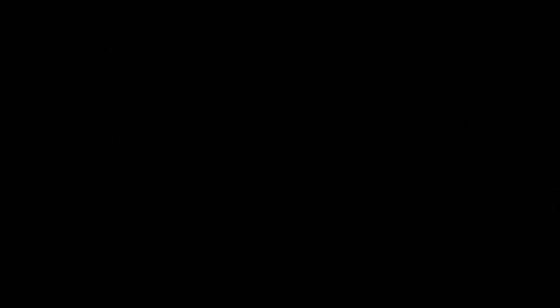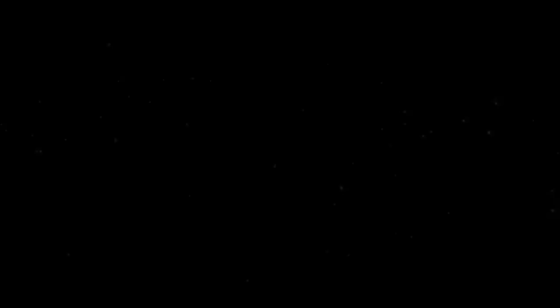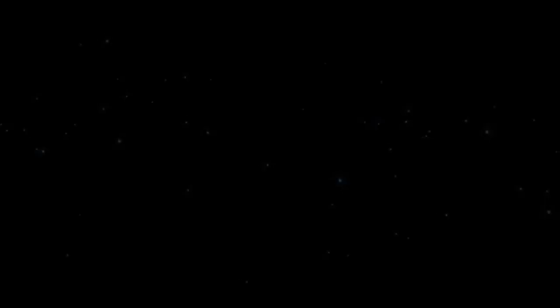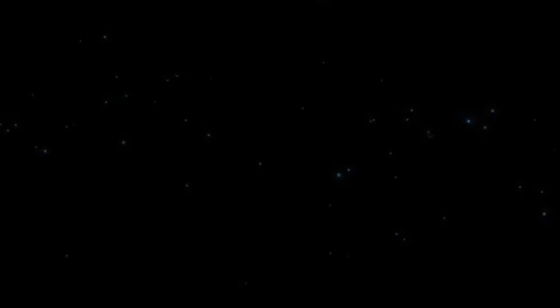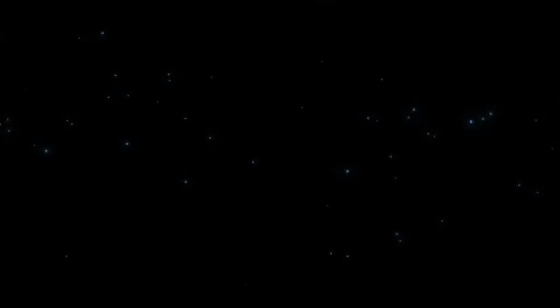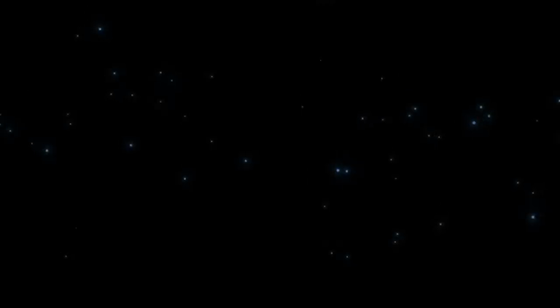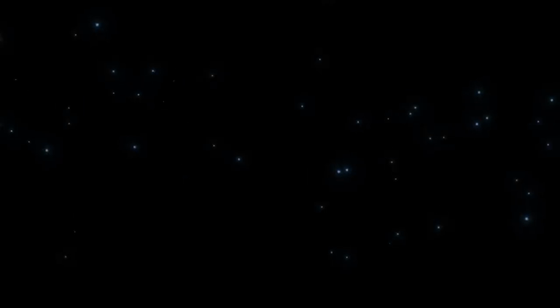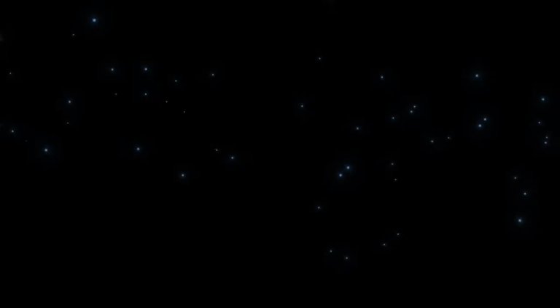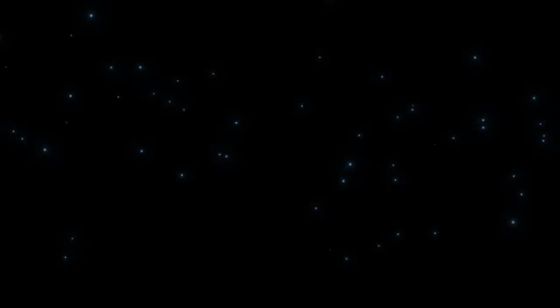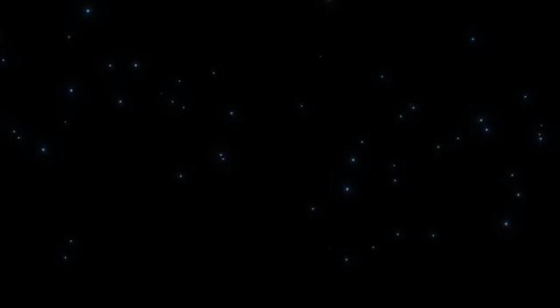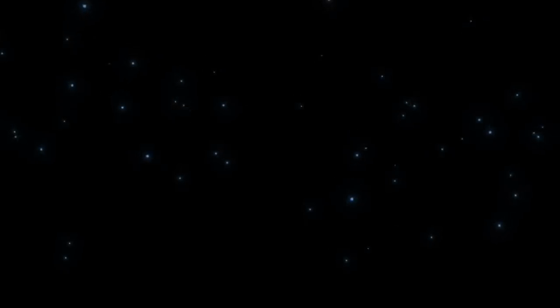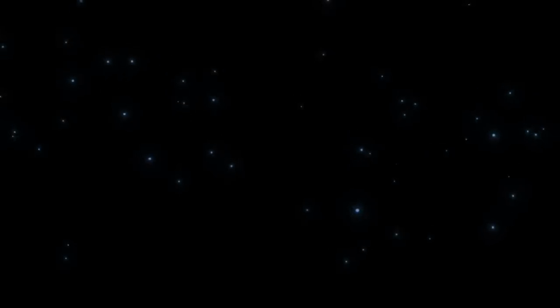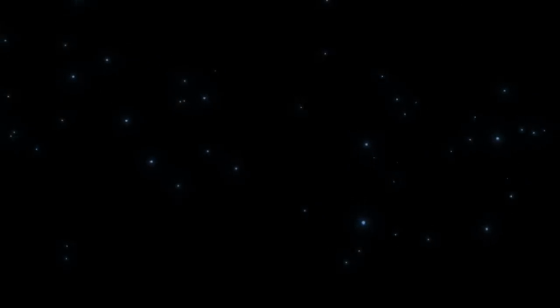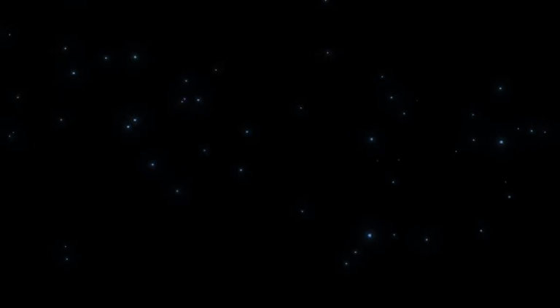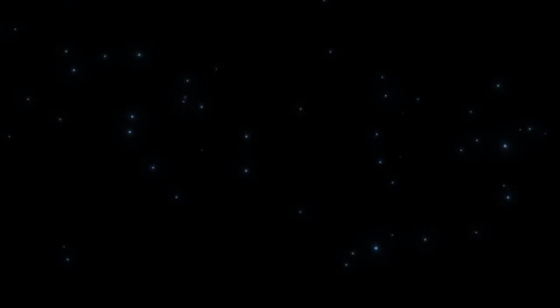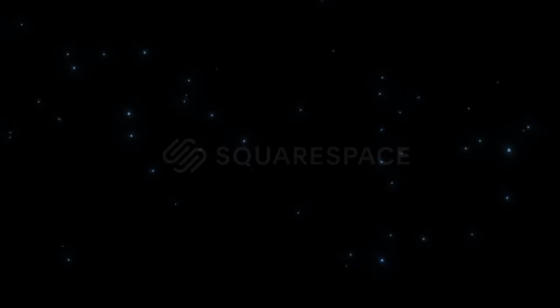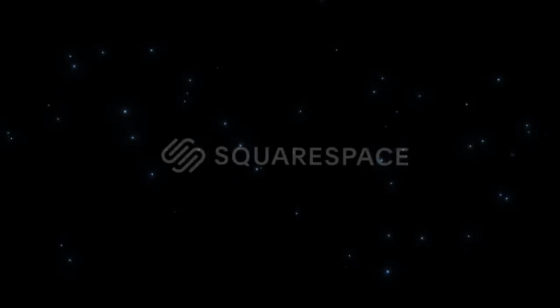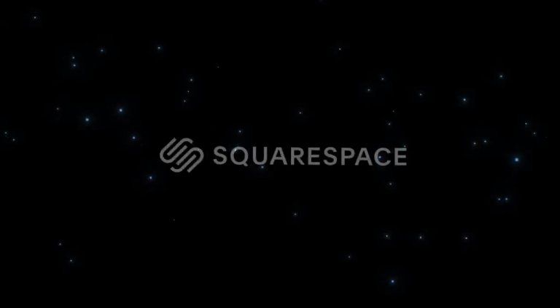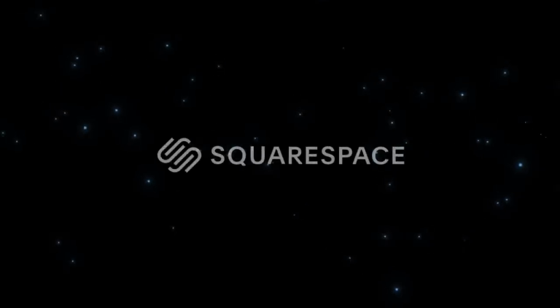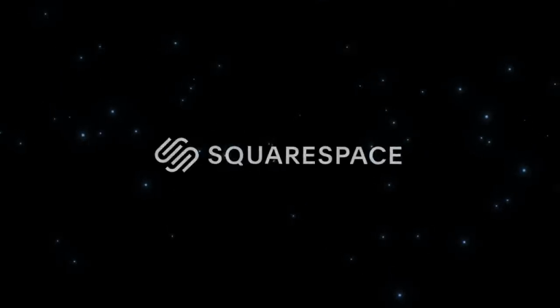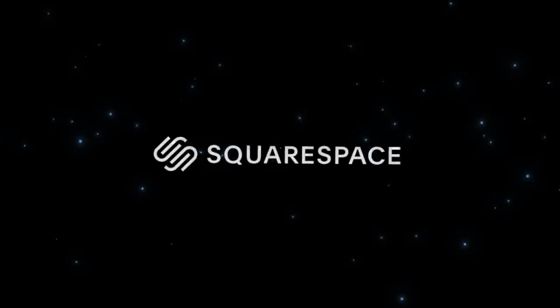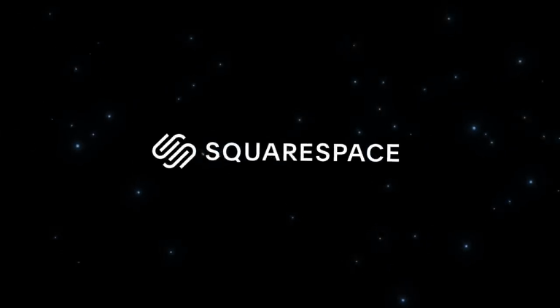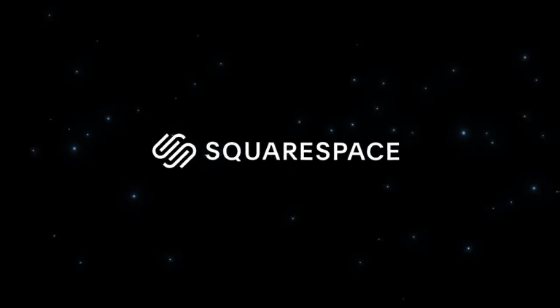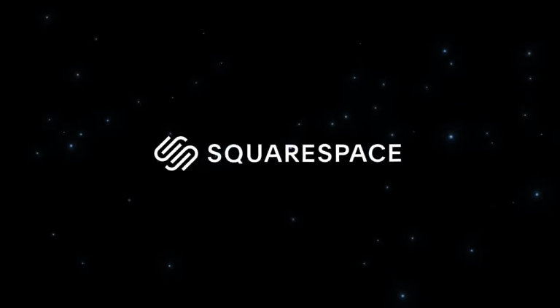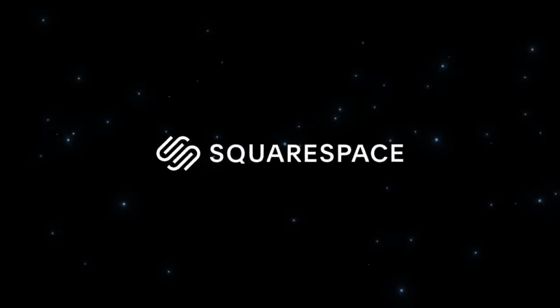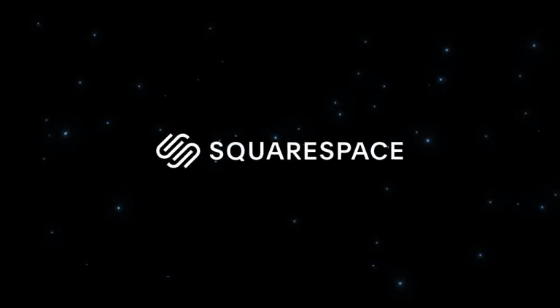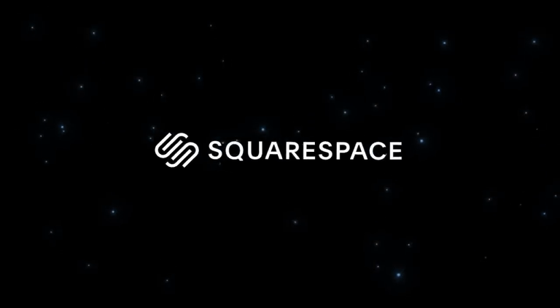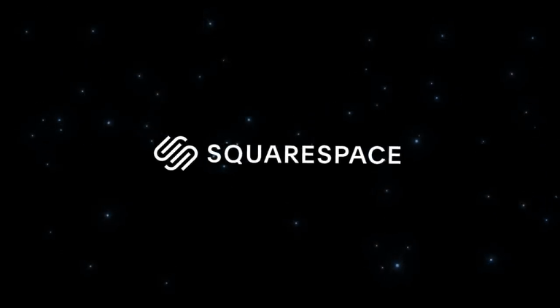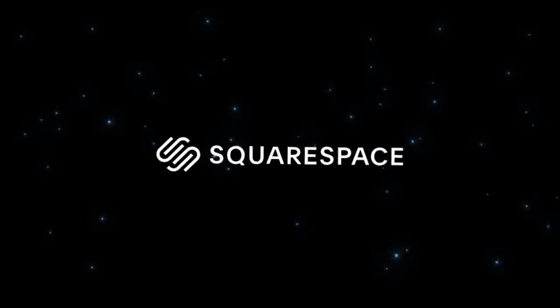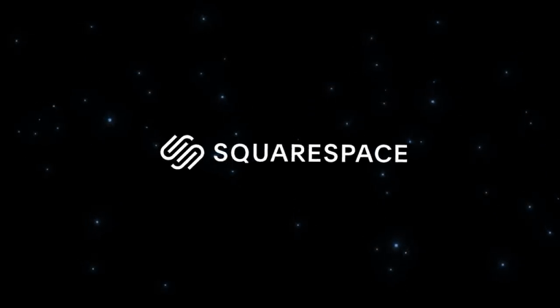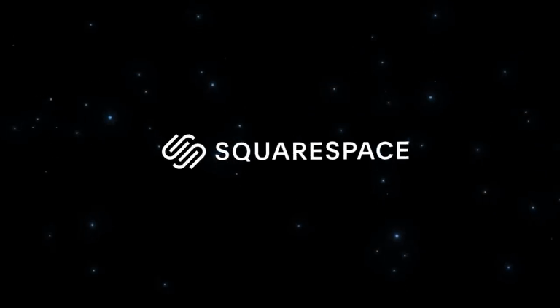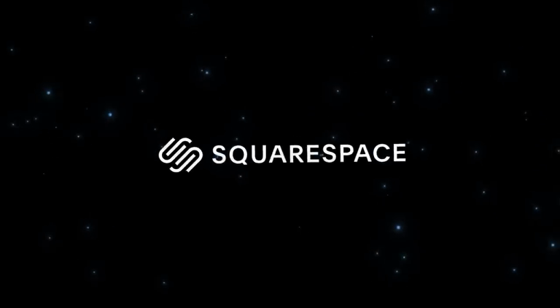A special thank you to our sponsor for today's video, Squarespace. More on that later.